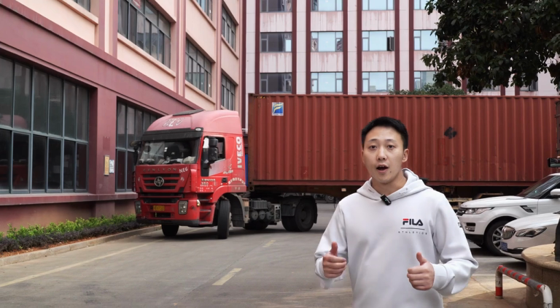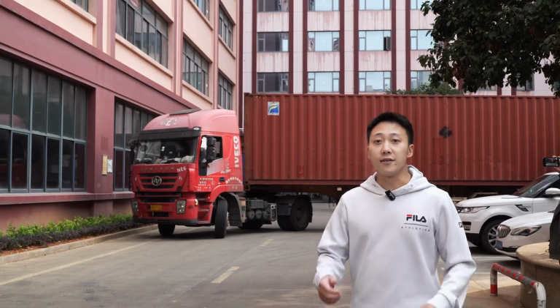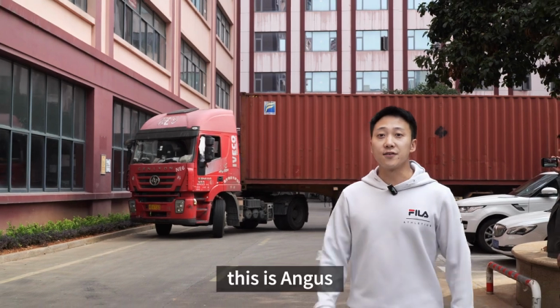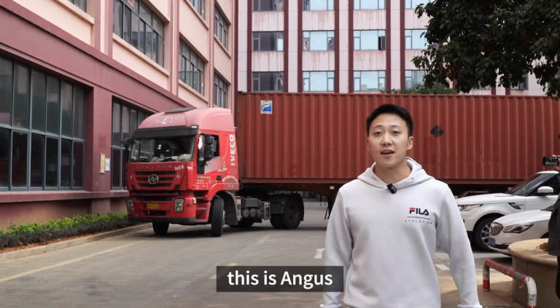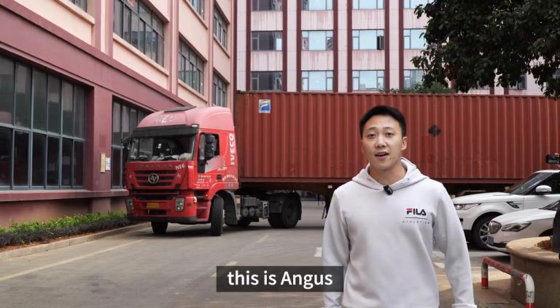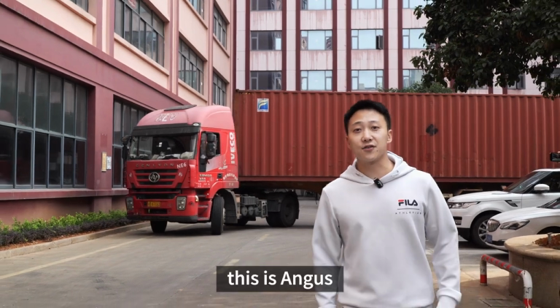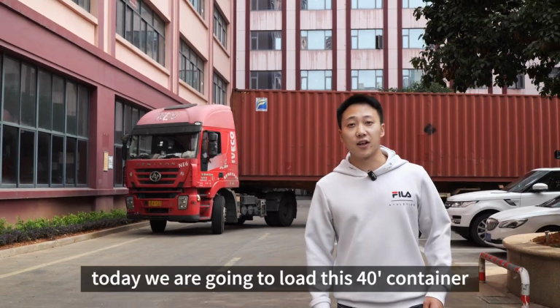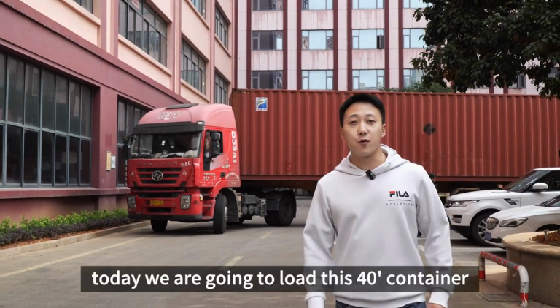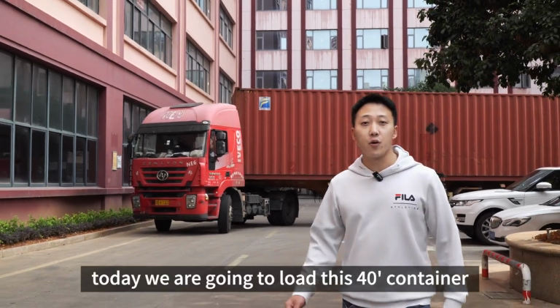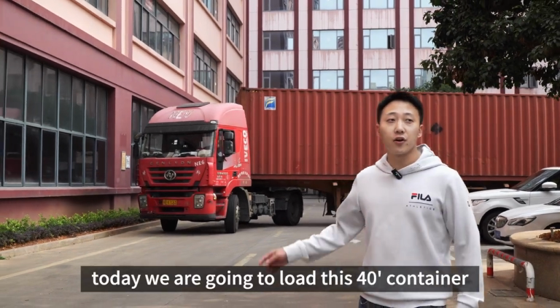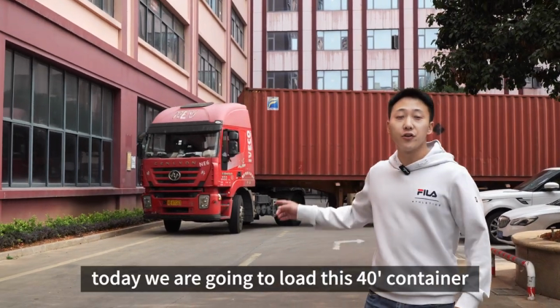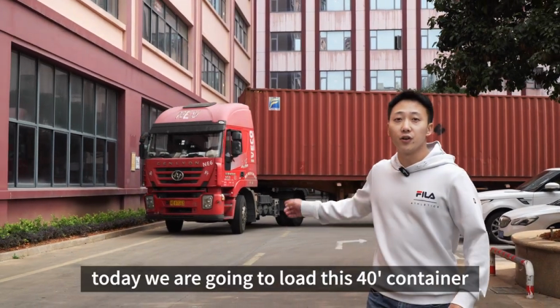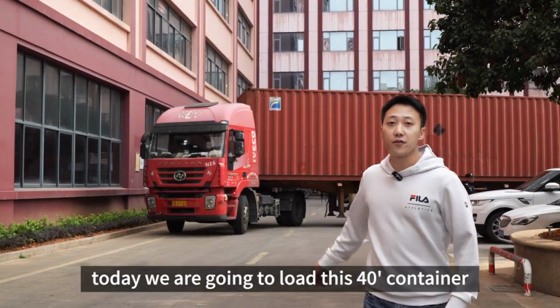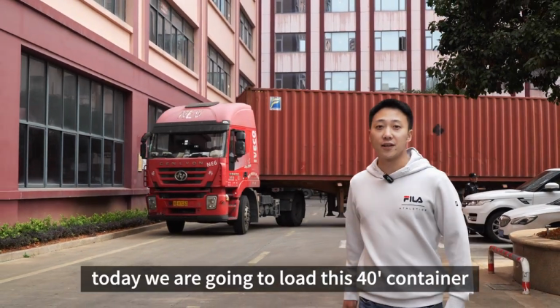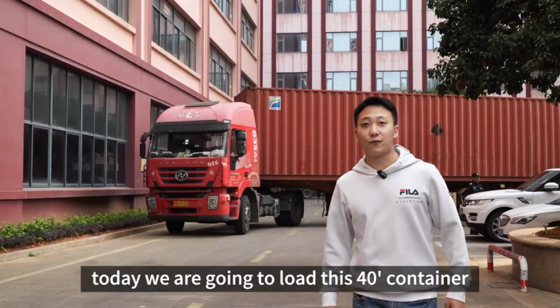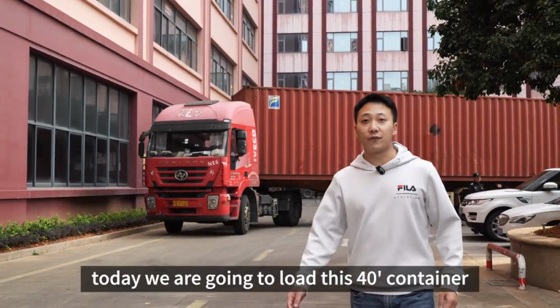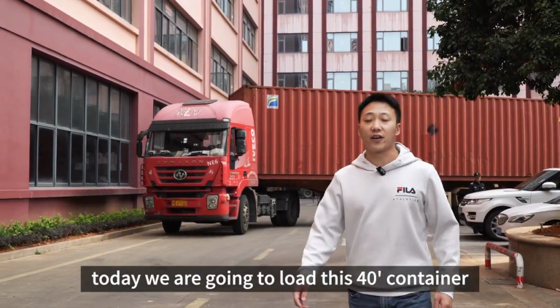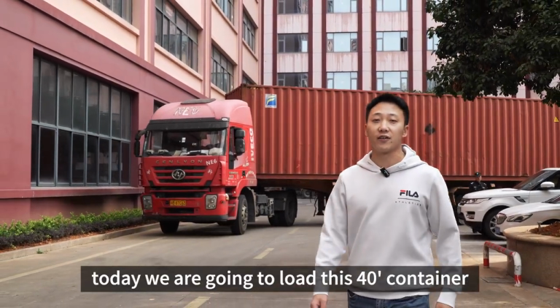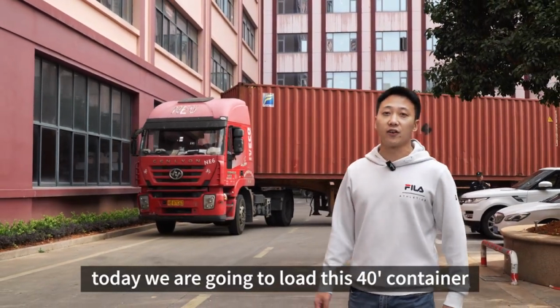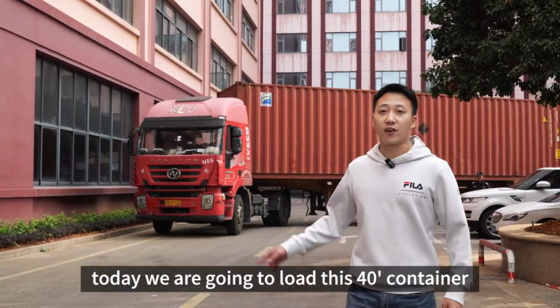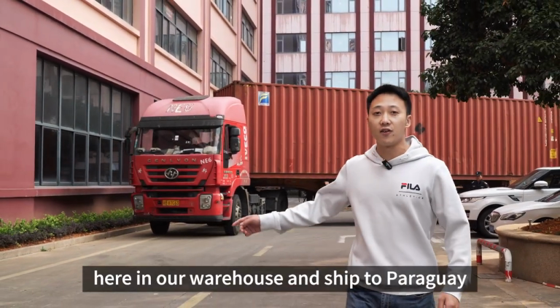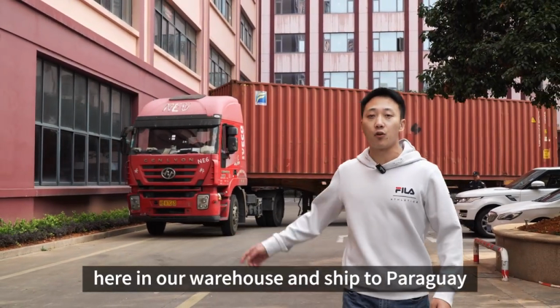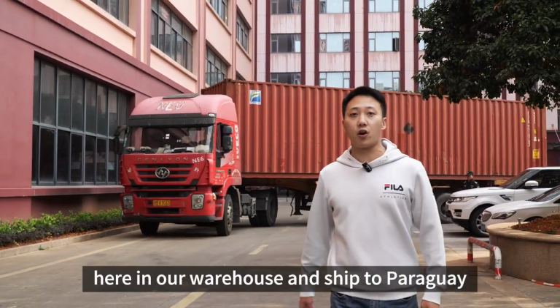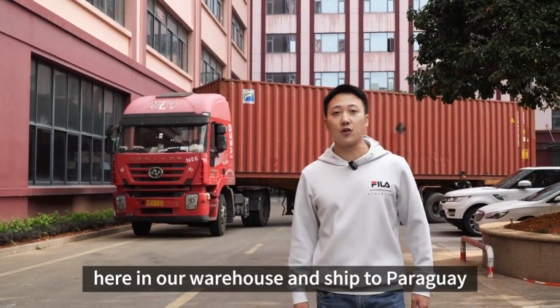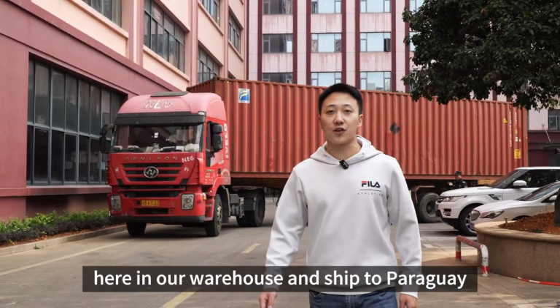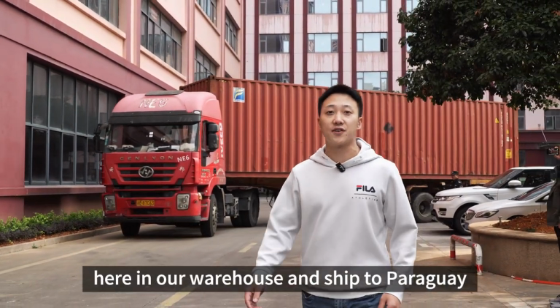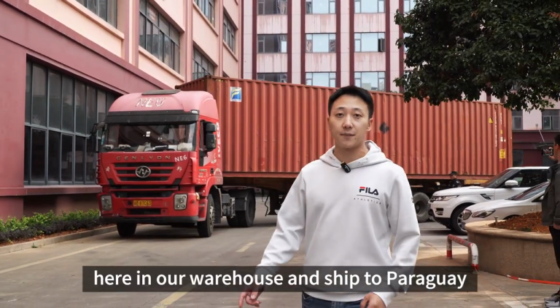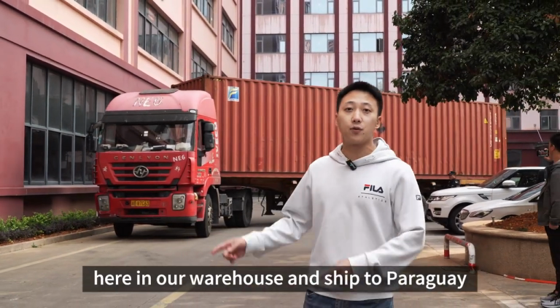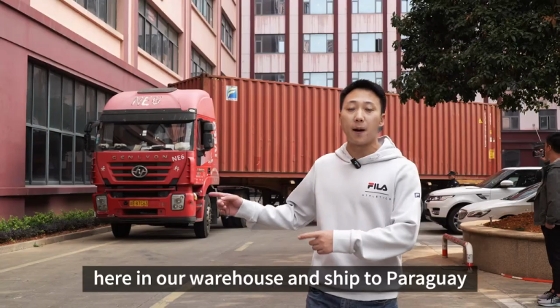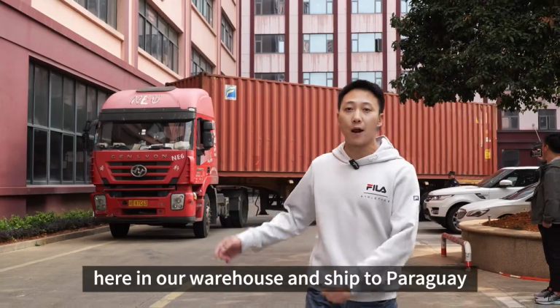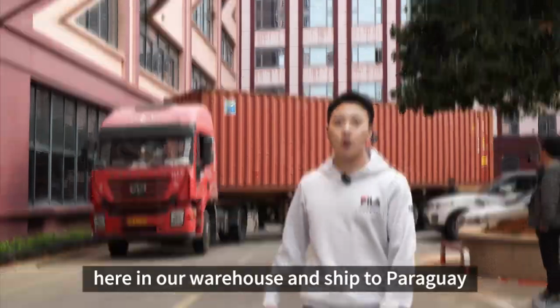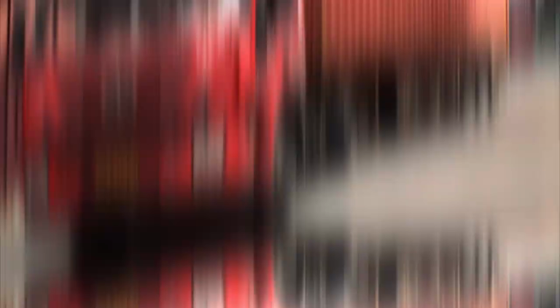Hey, this is Angus. Today we're going to load this 40-foot container here in our warehouse and ship it to Paraguay.